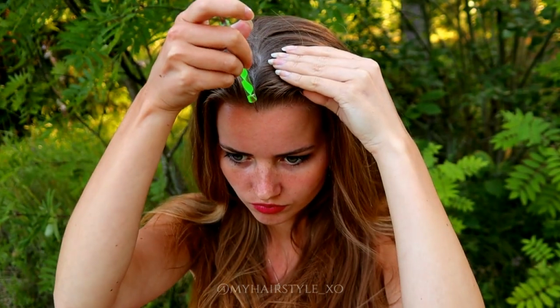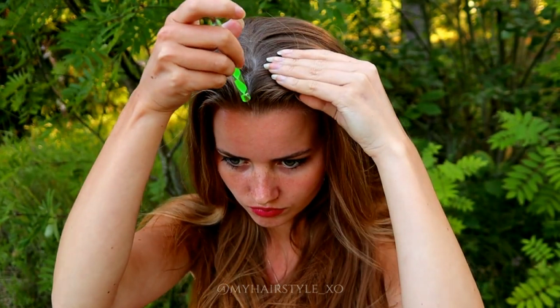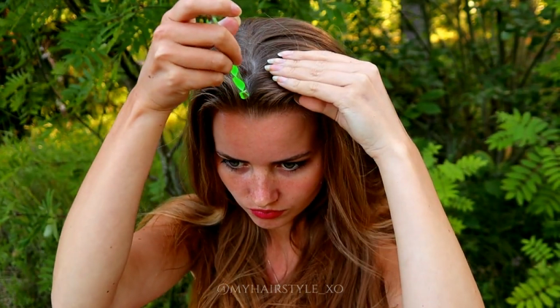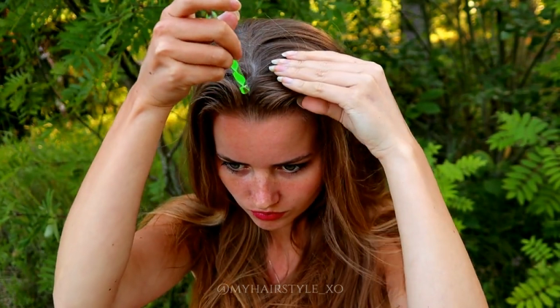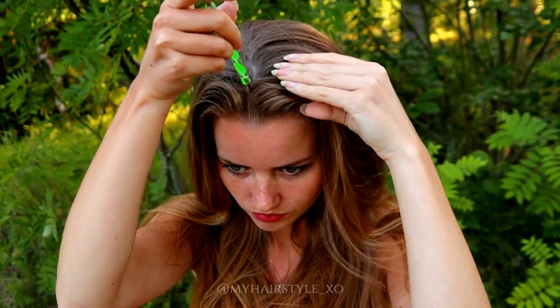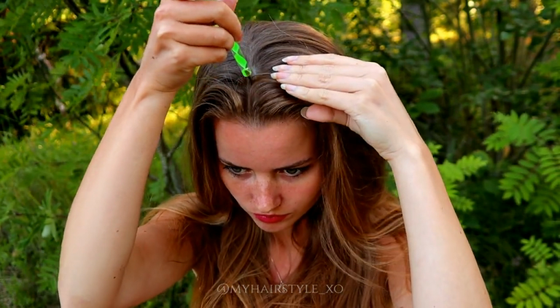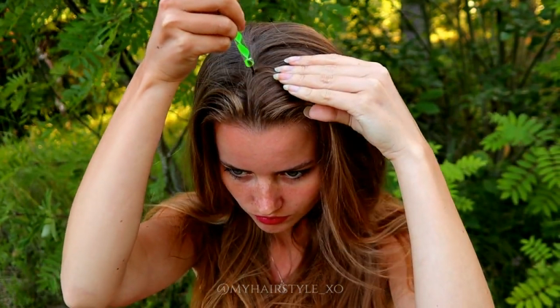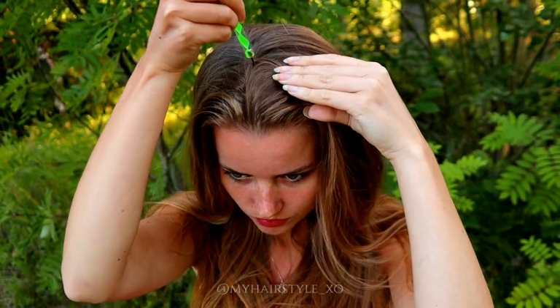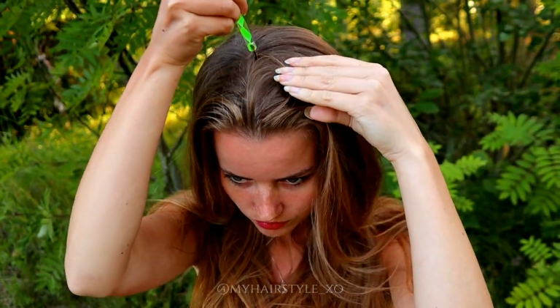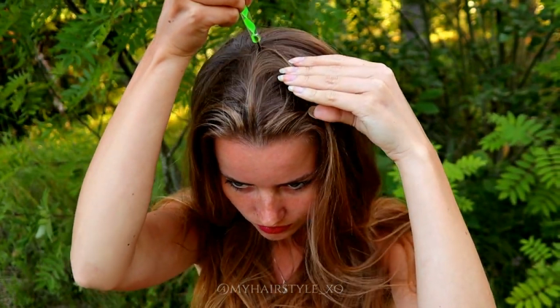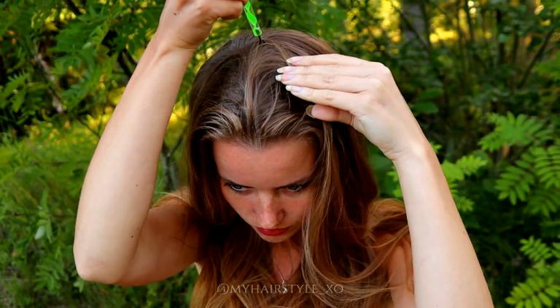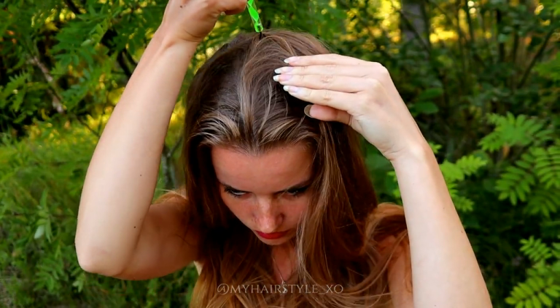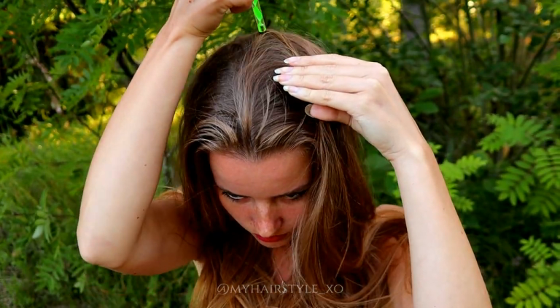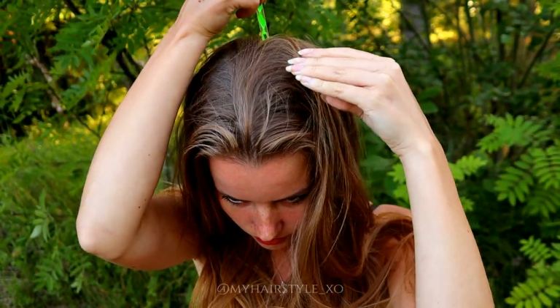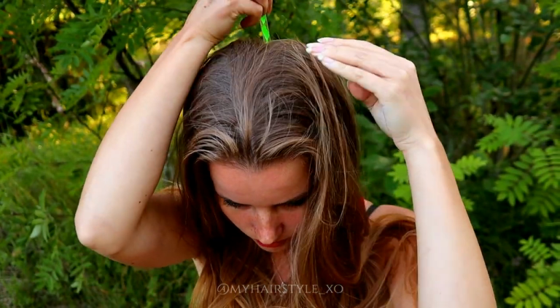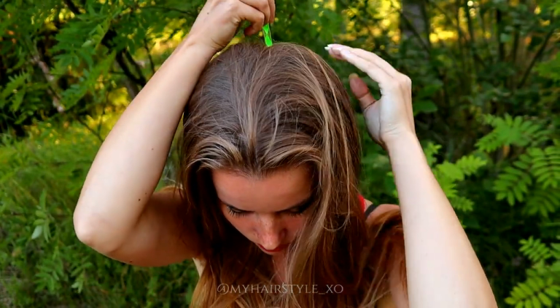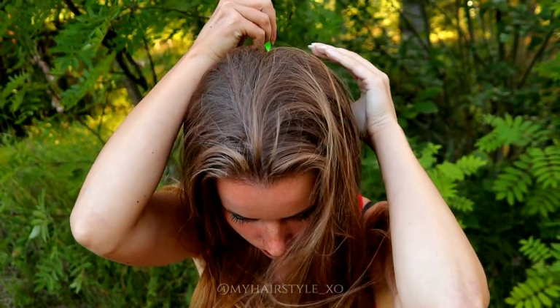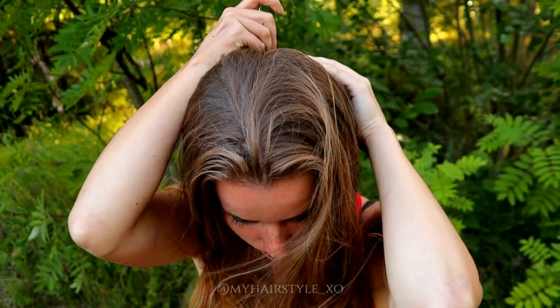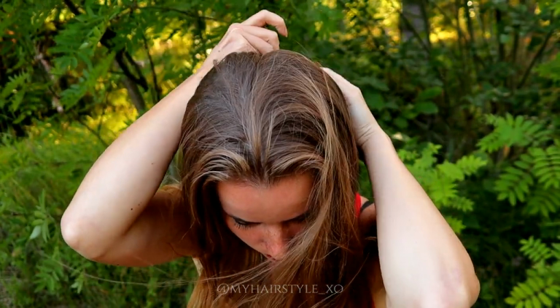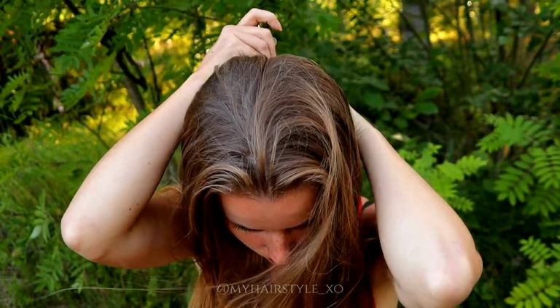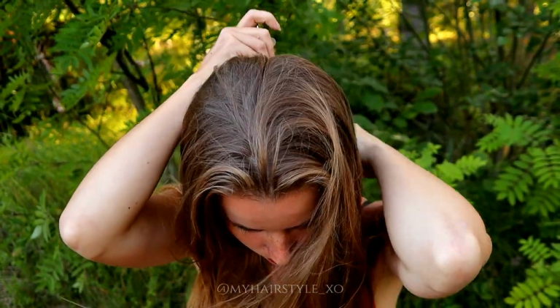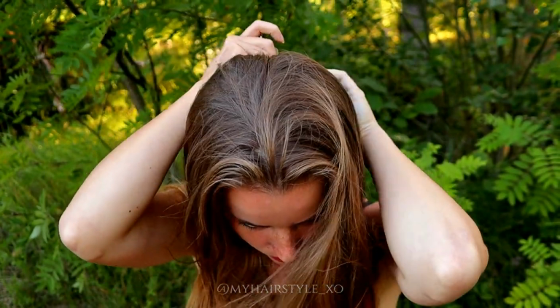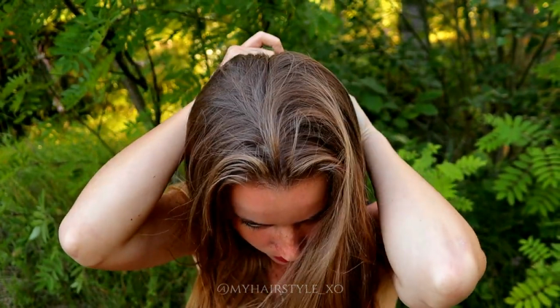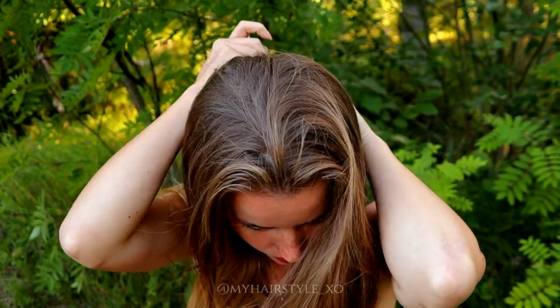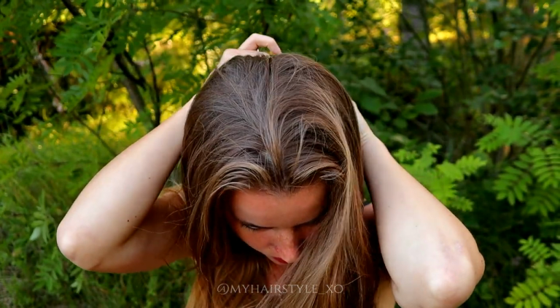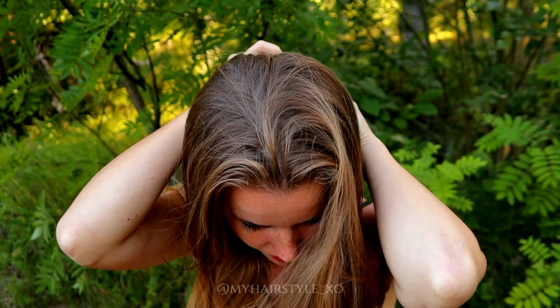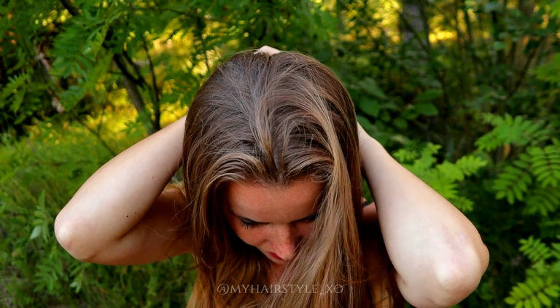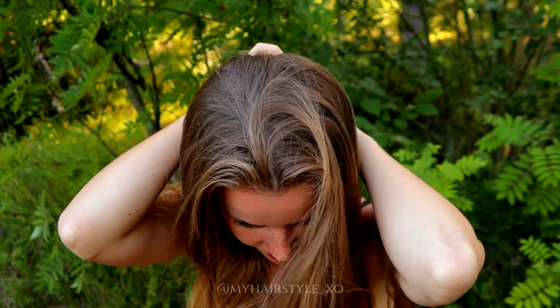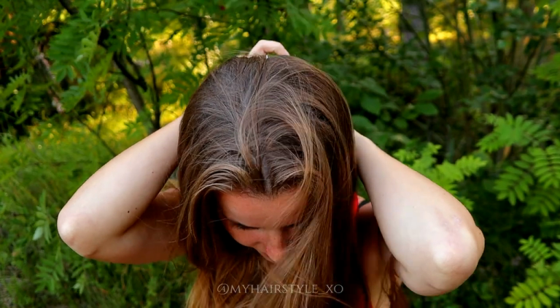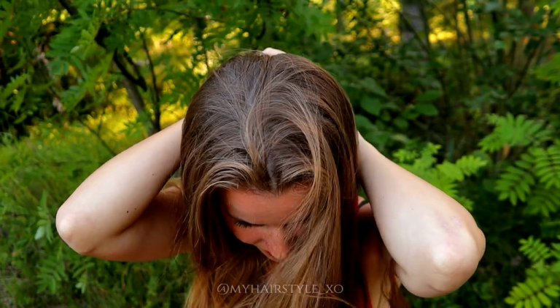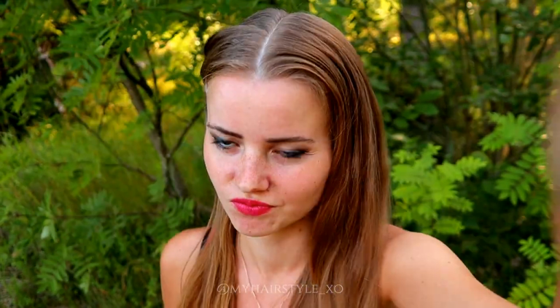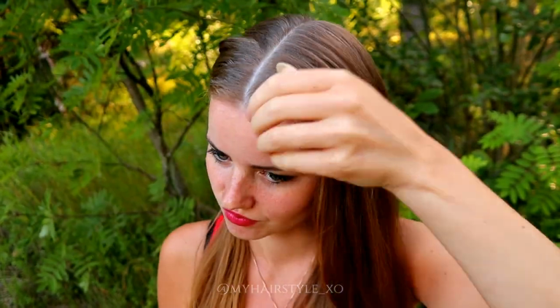For the next hairstyle, I leave the side cornrows and then create the middle parting.